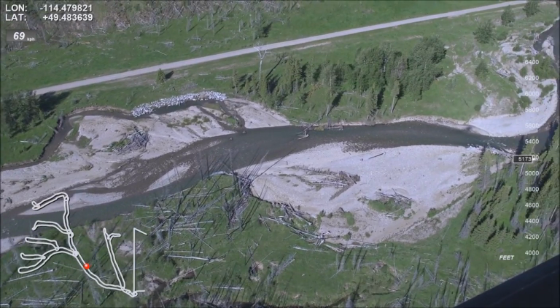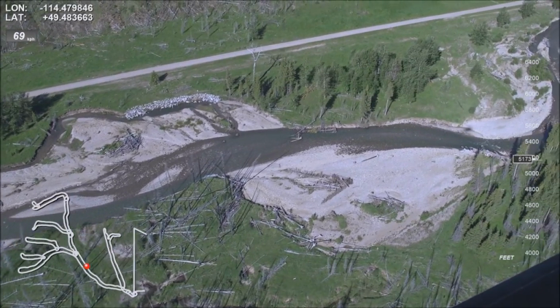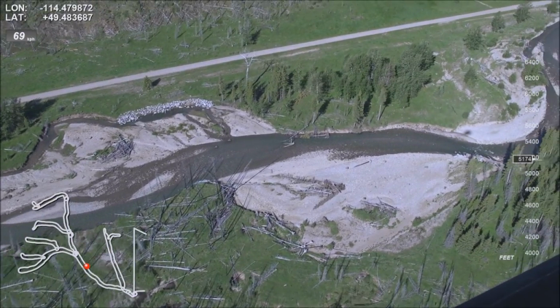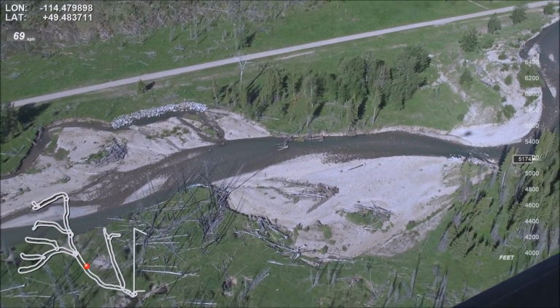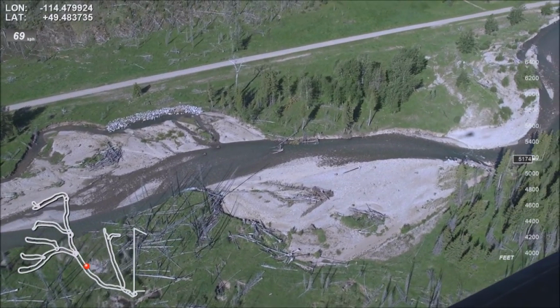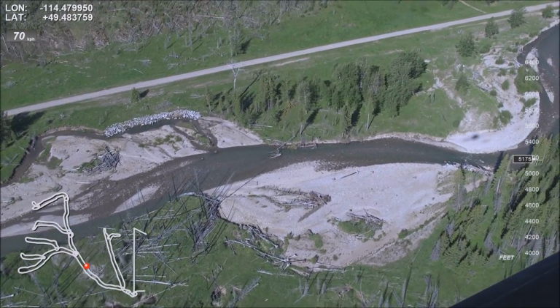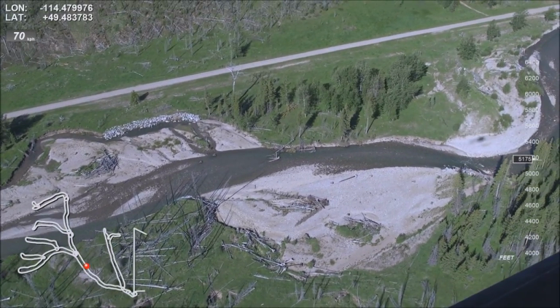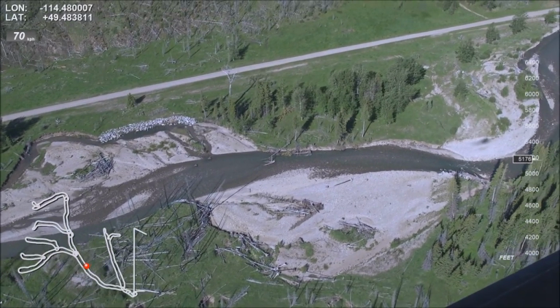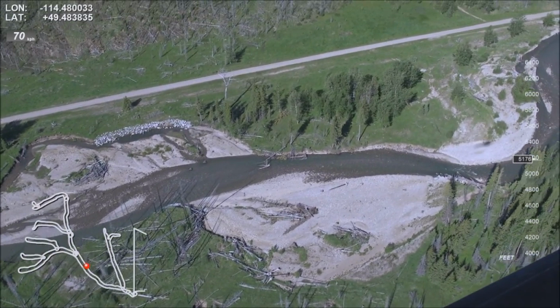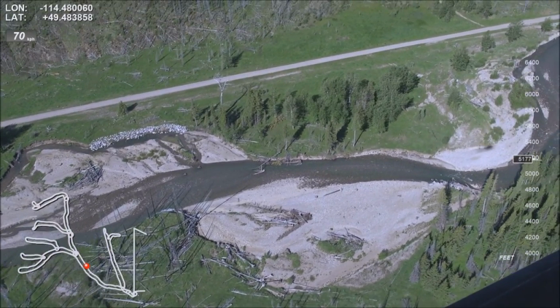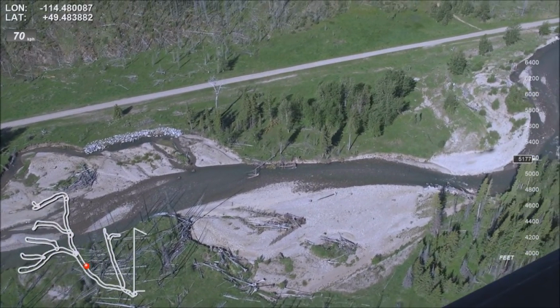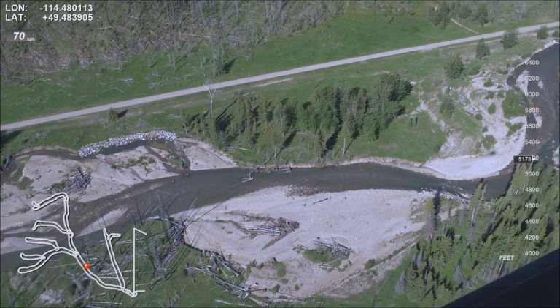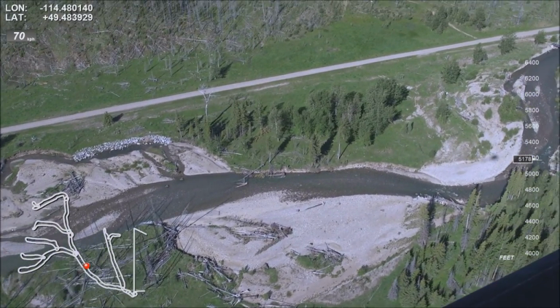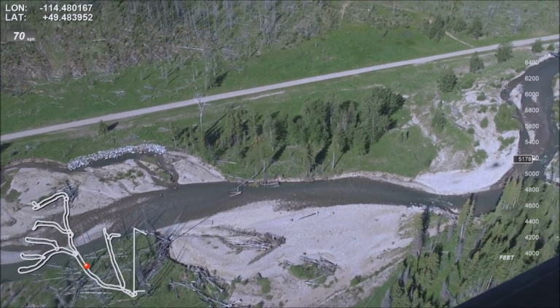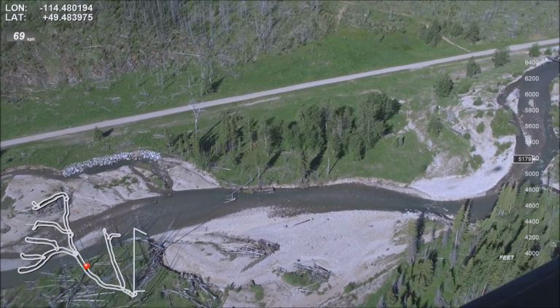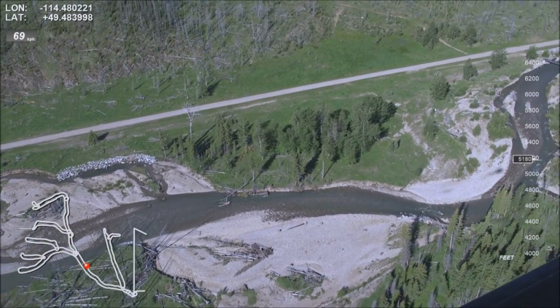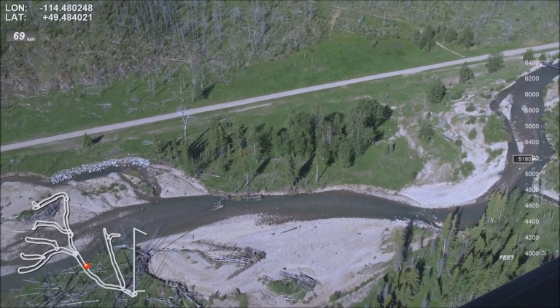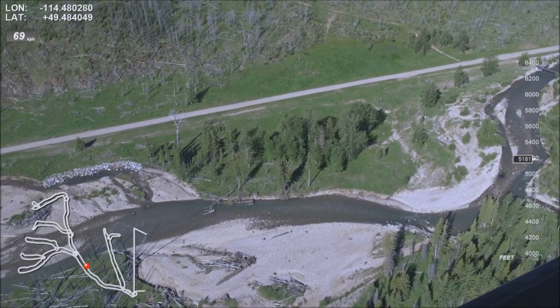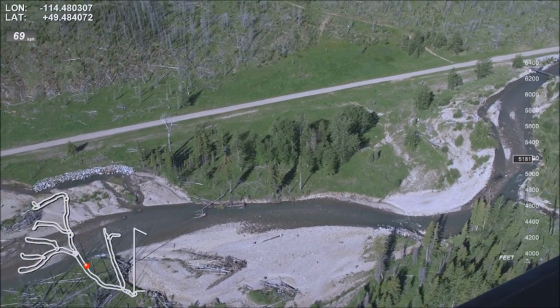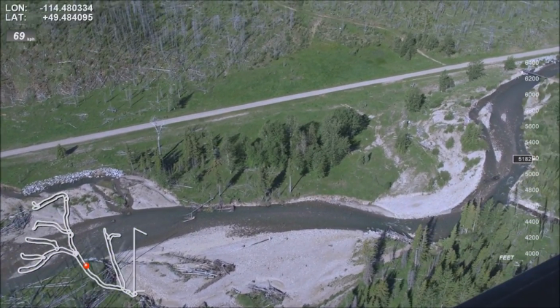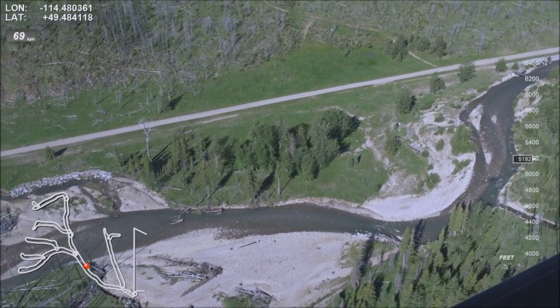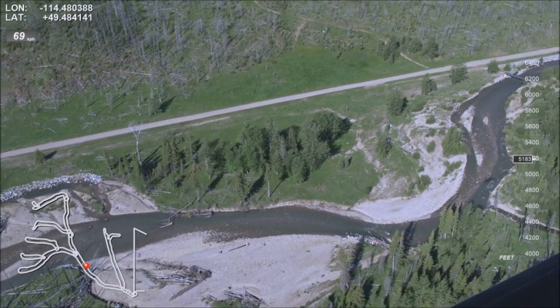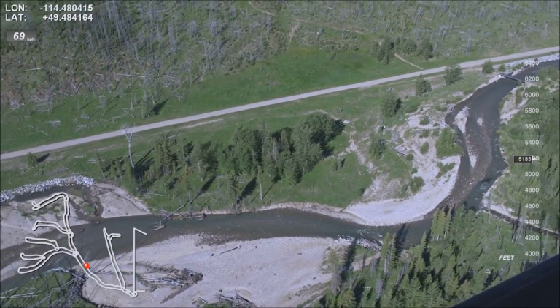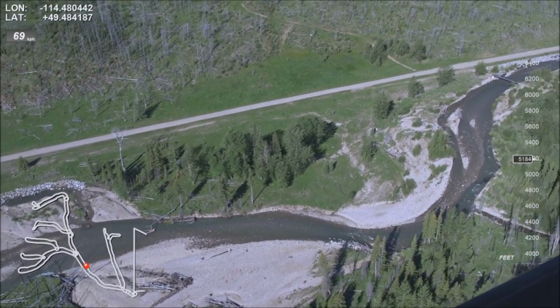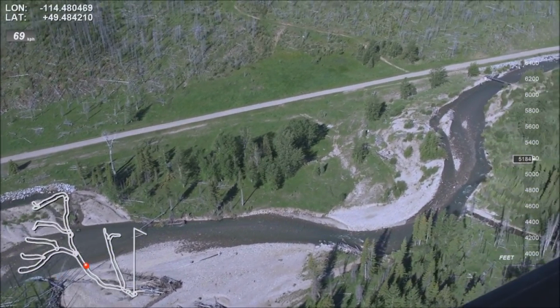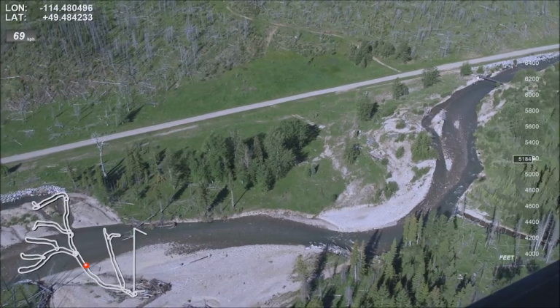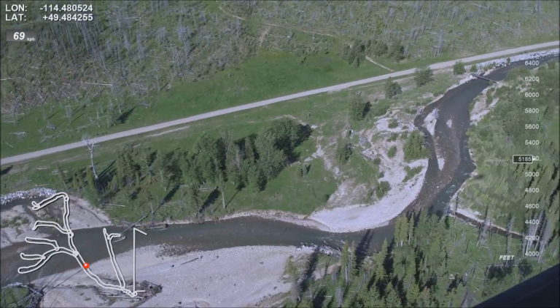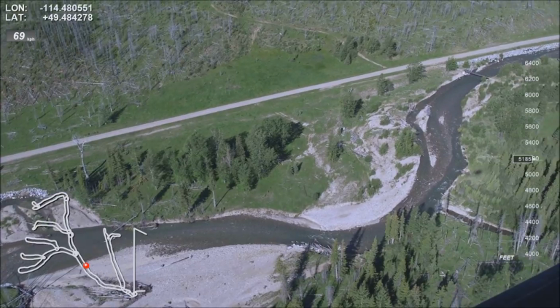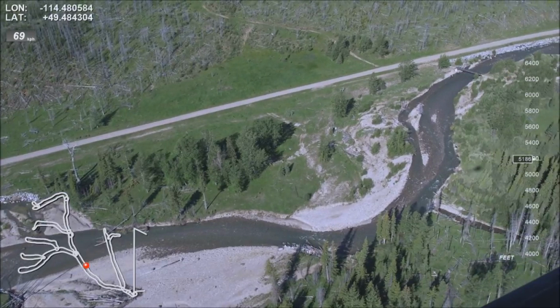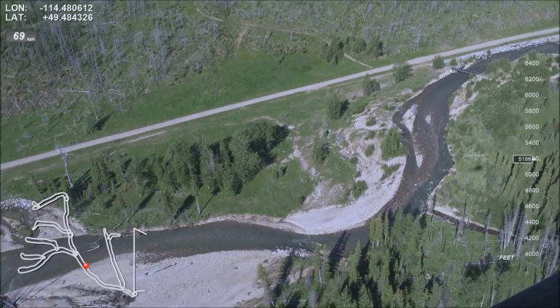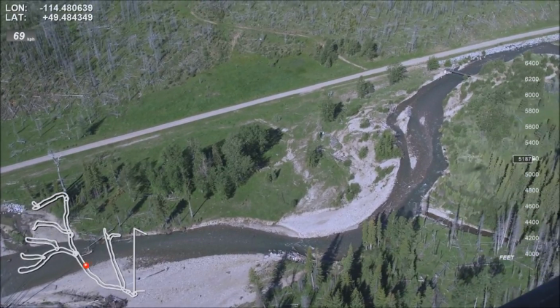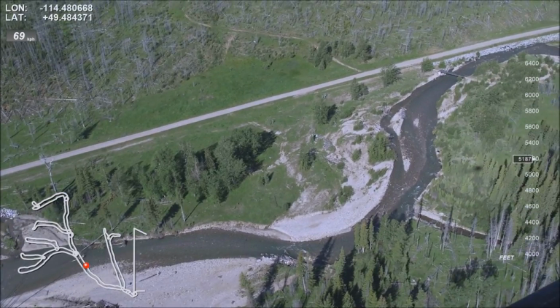Mark flood damage and bank armoring on the right. Mark a gravel deposit on the left and wood debris in both areas.